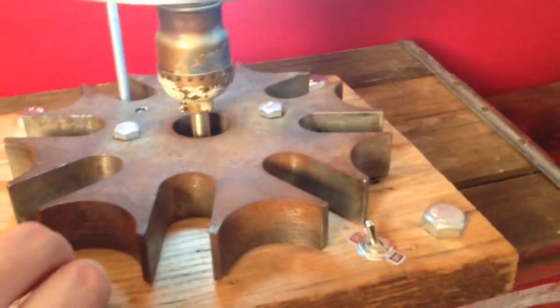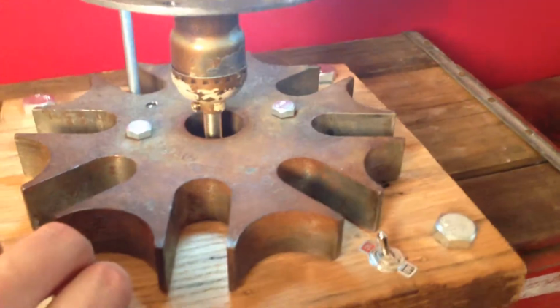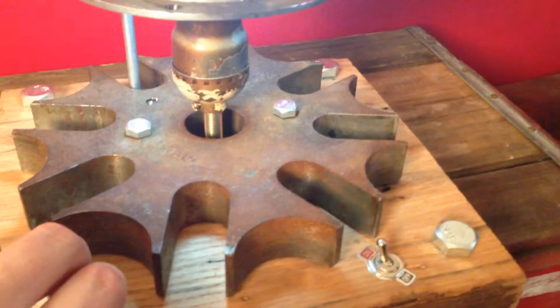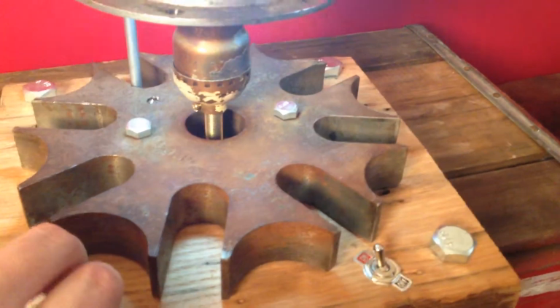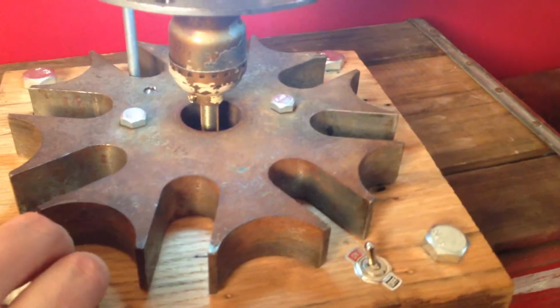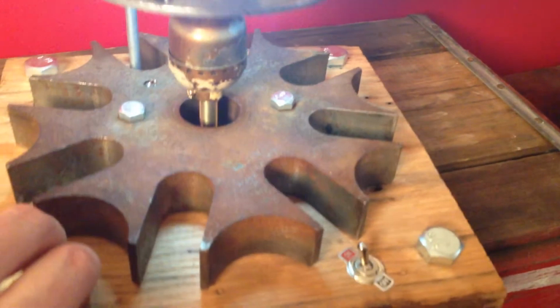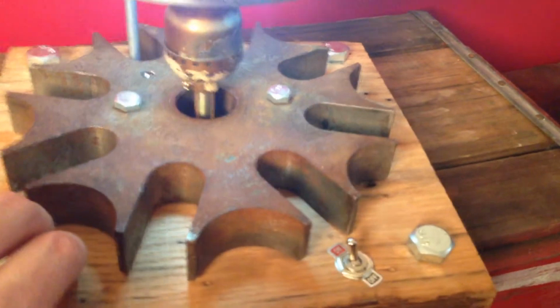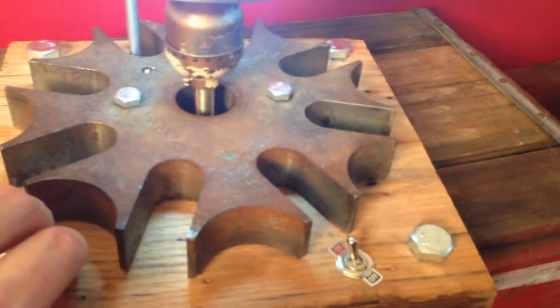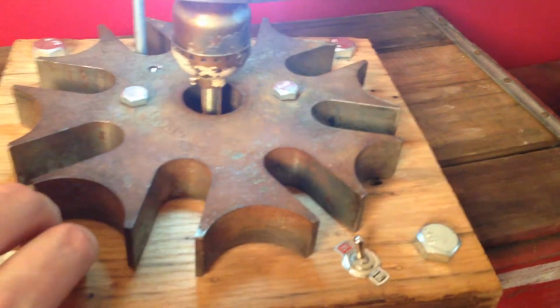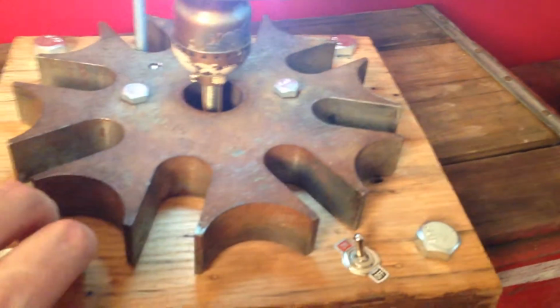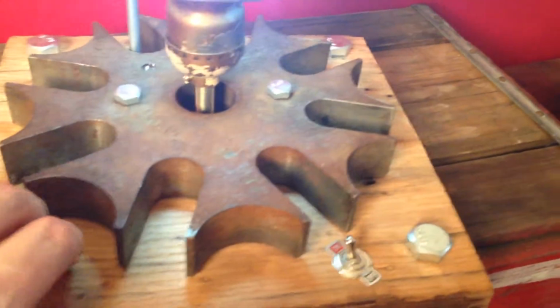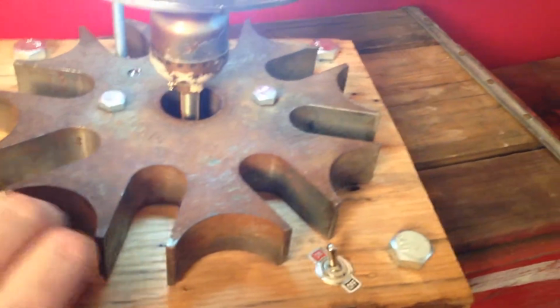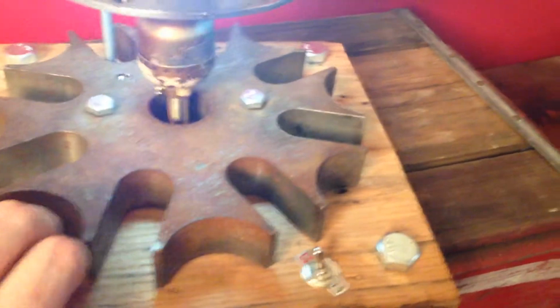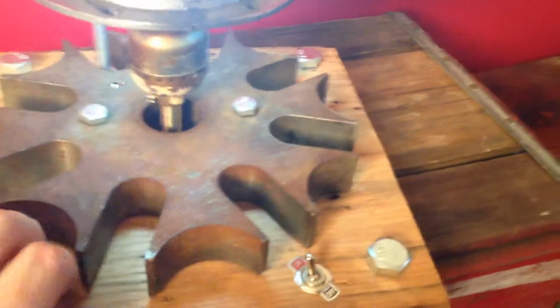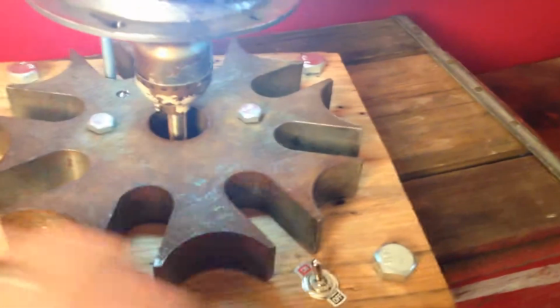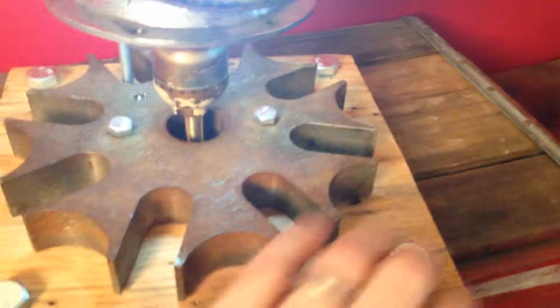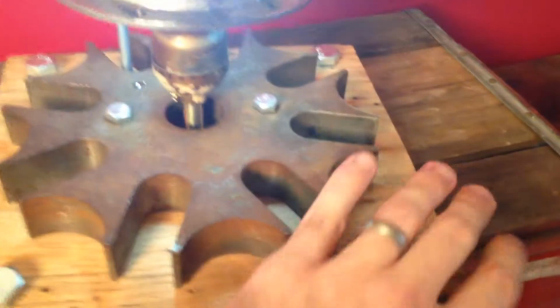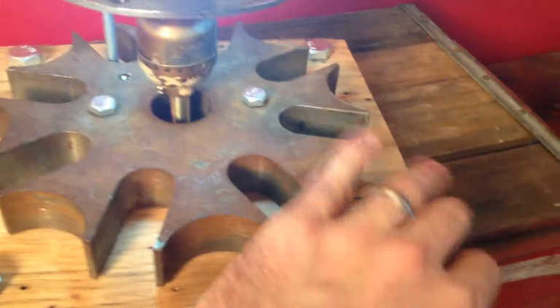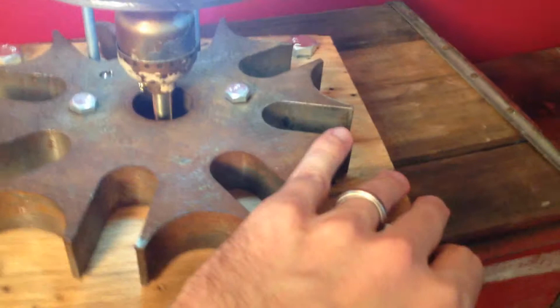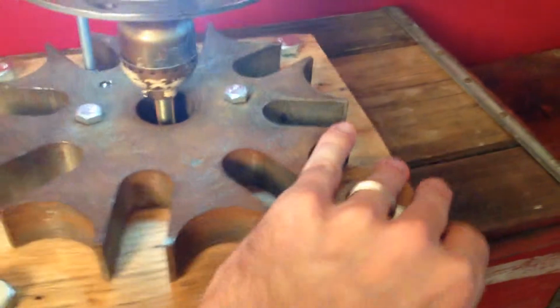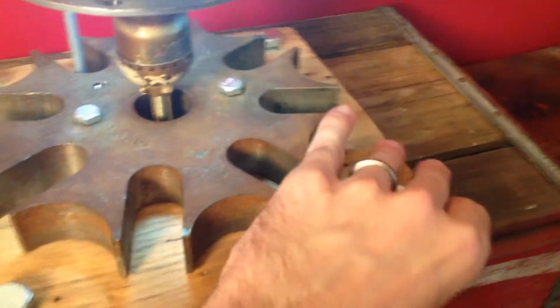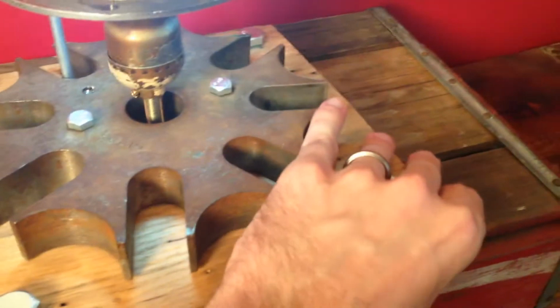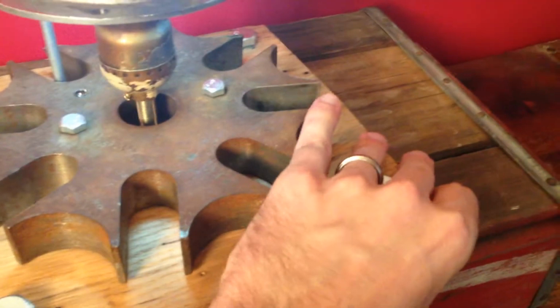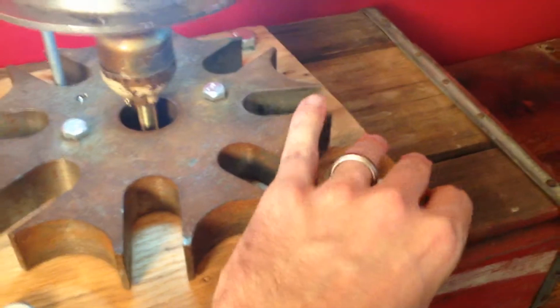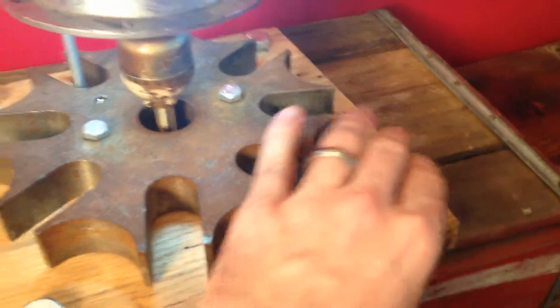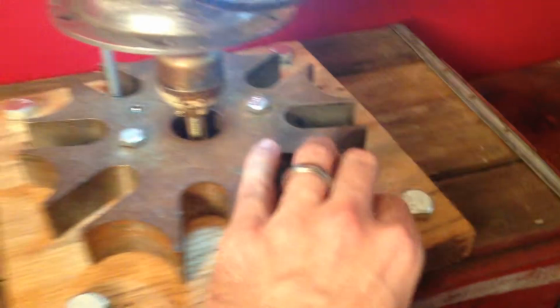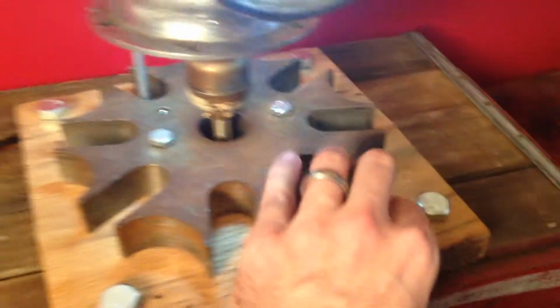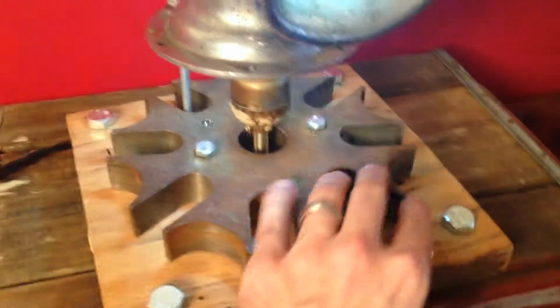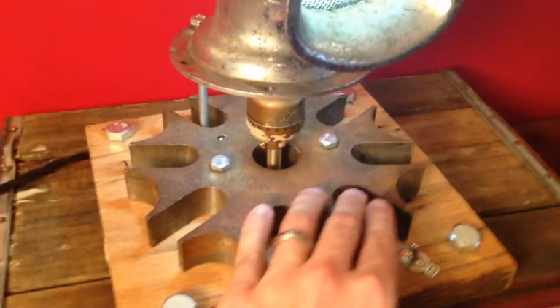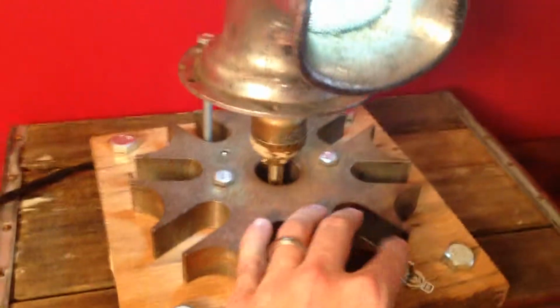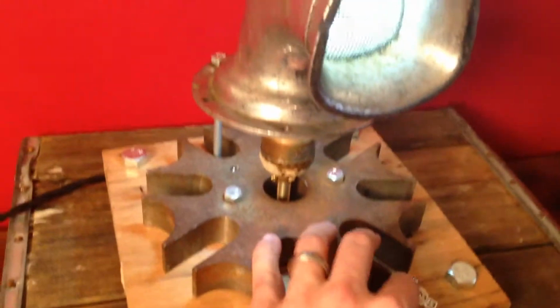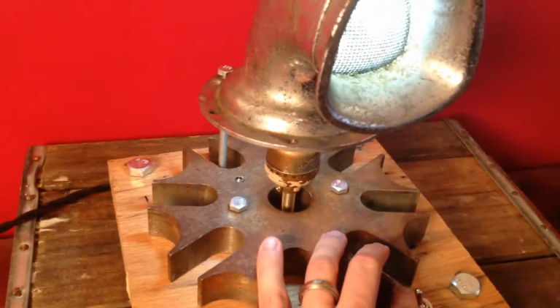So overall pretty cool lamp — let me know if you got any questions about it.